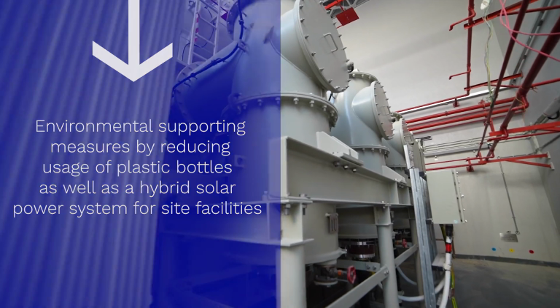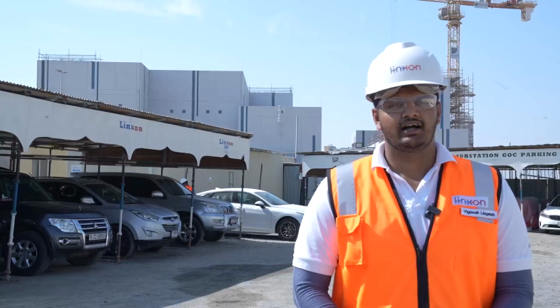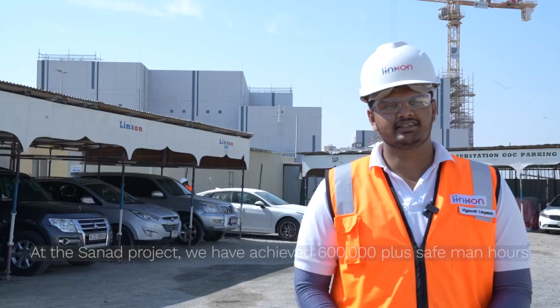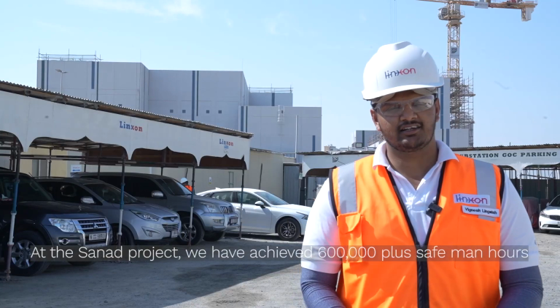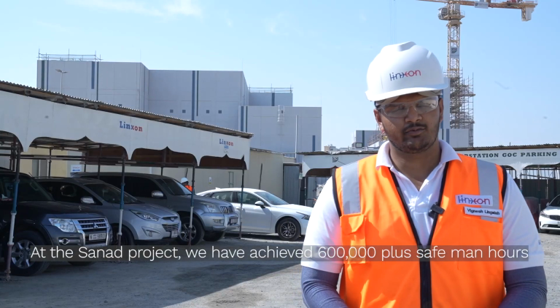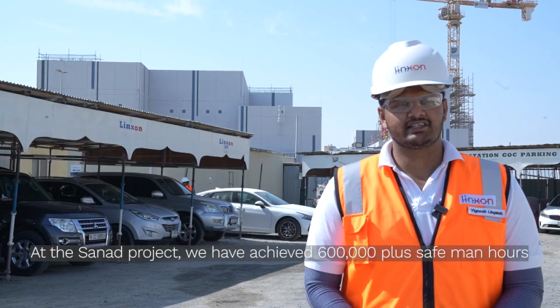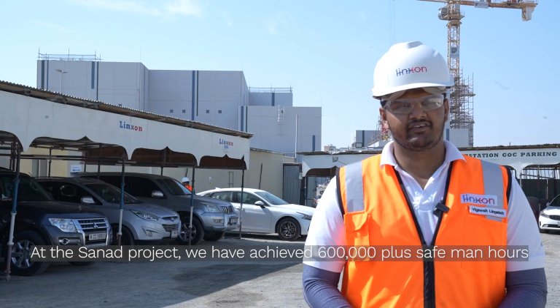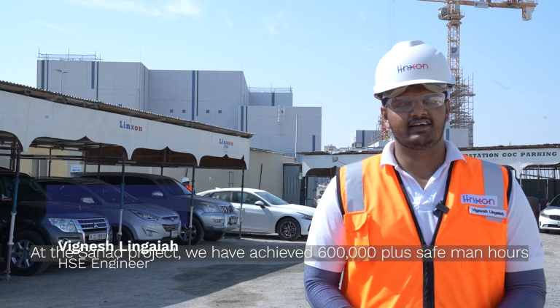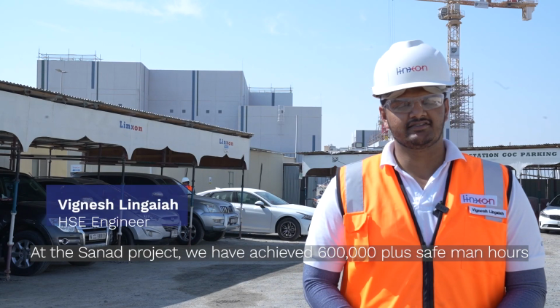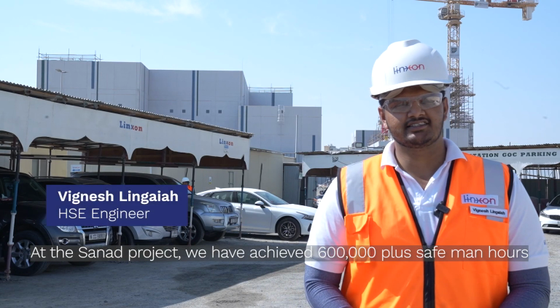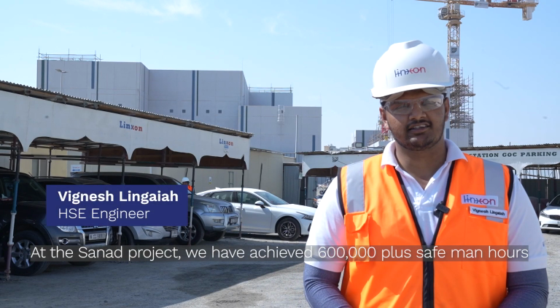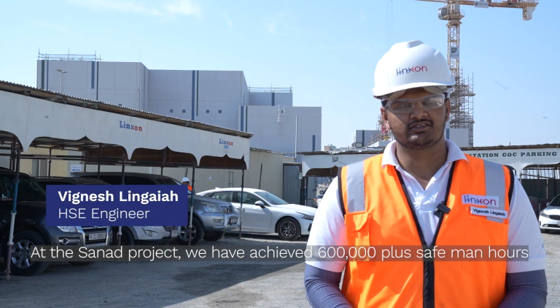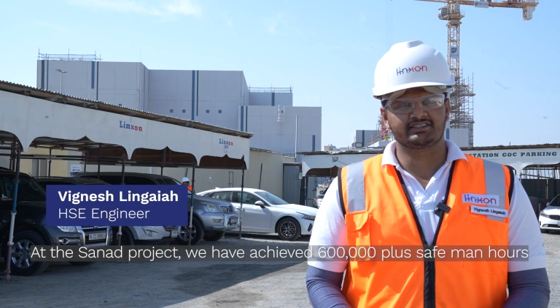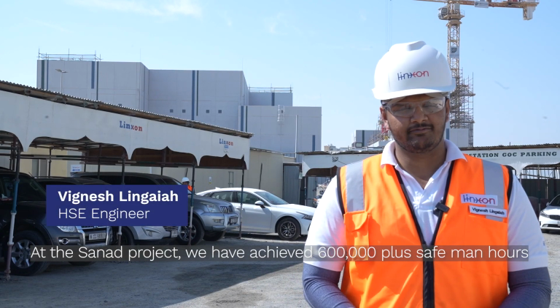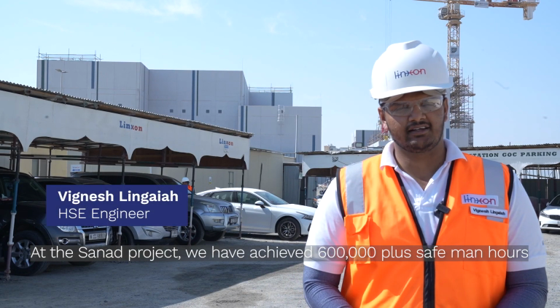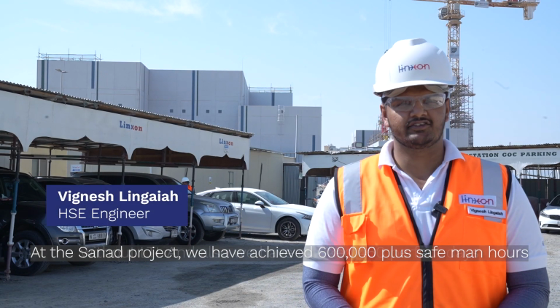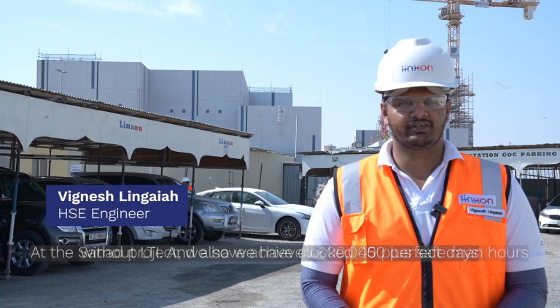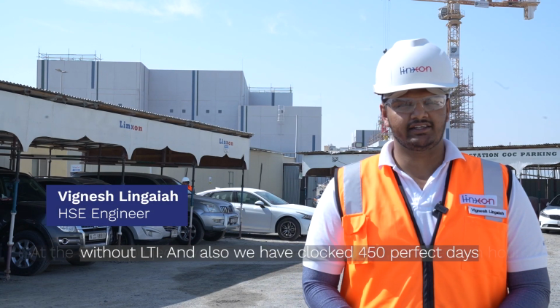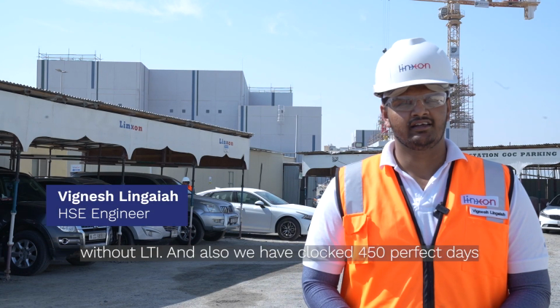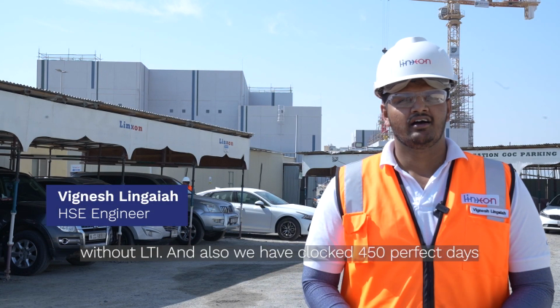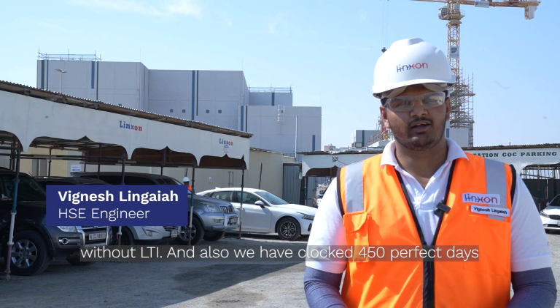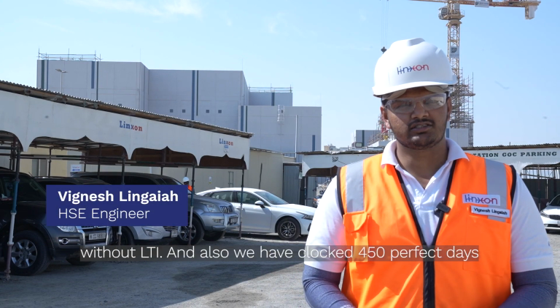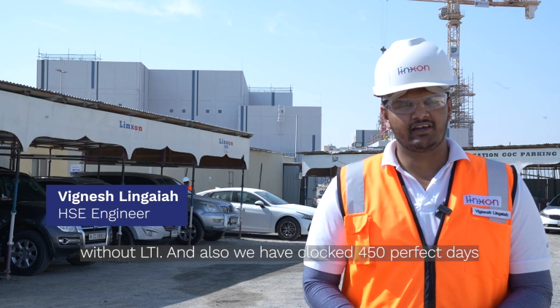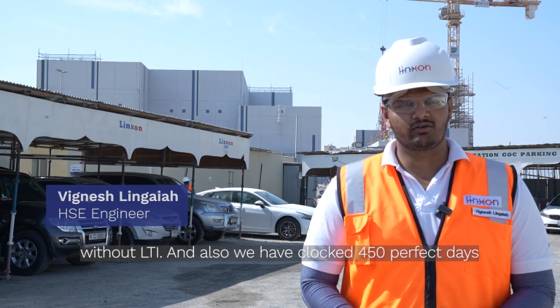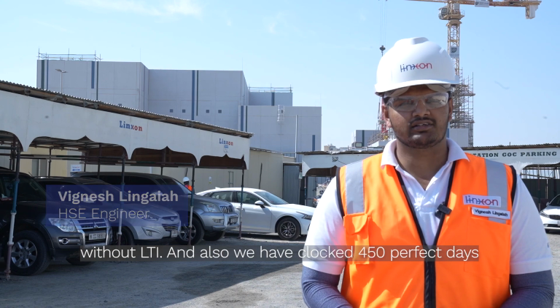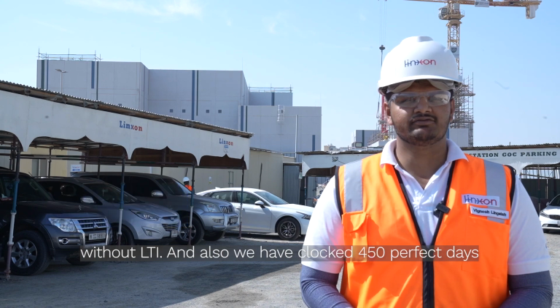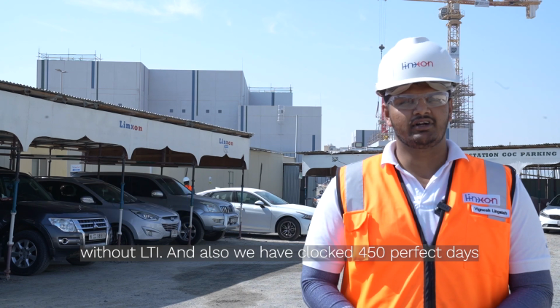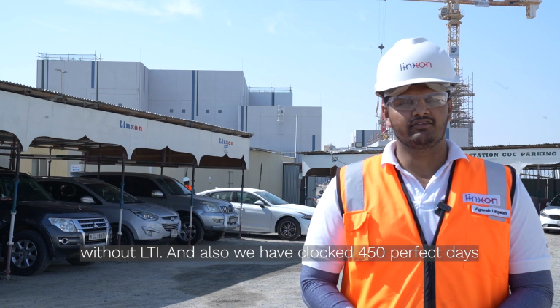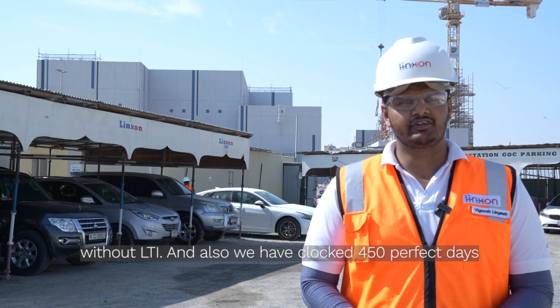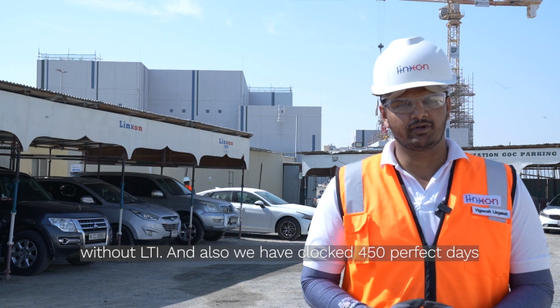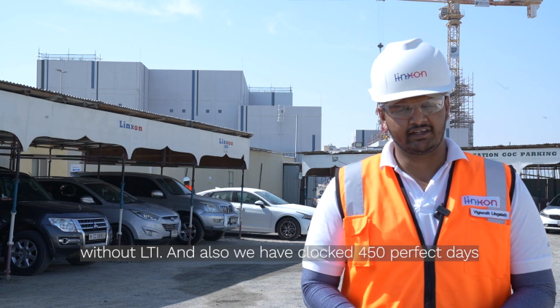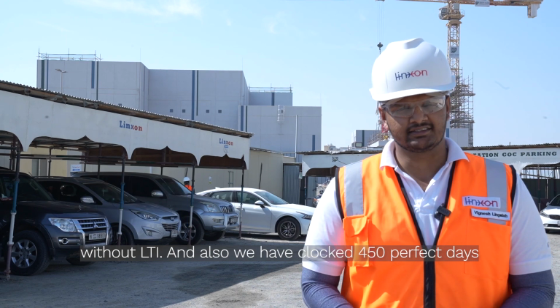At the SANAAD project, we have achieved 600,000-plus safe manhours without LTI, and we have also clocked 450 perfect days.